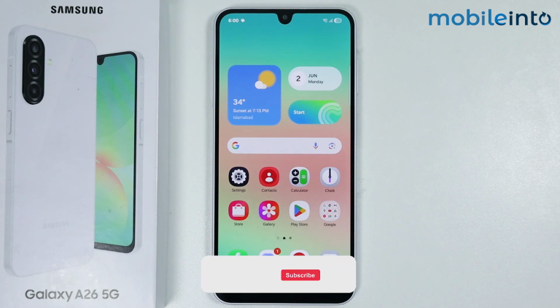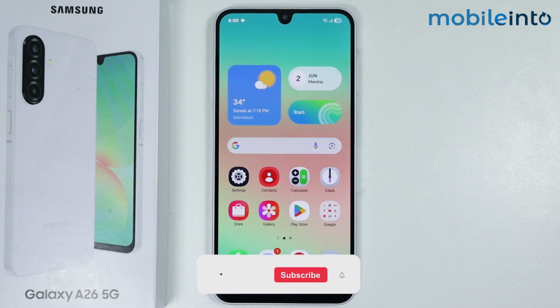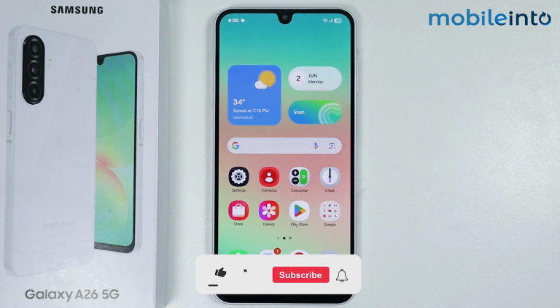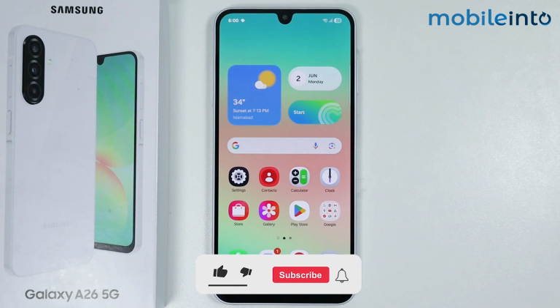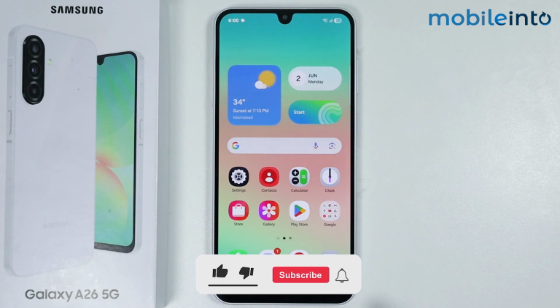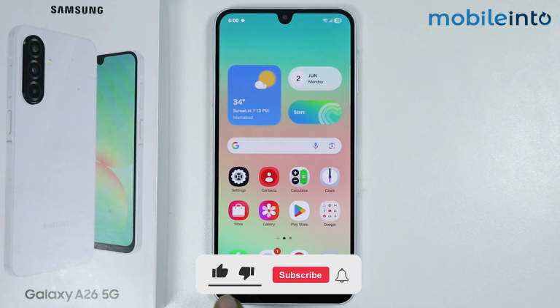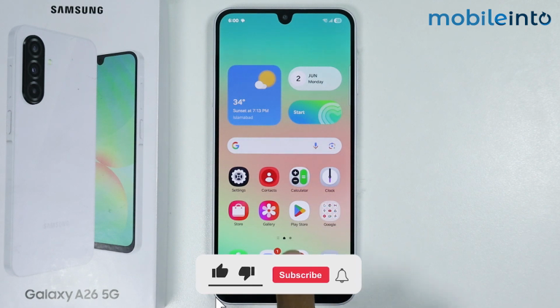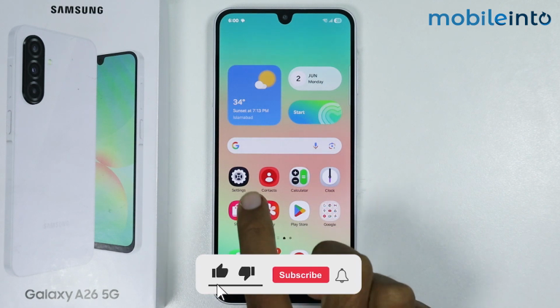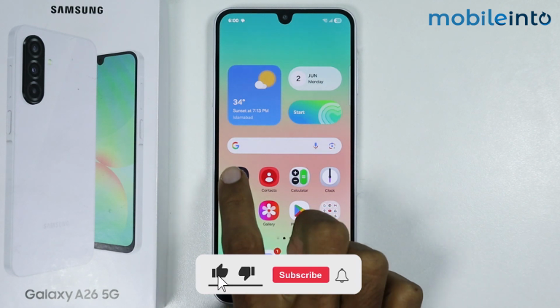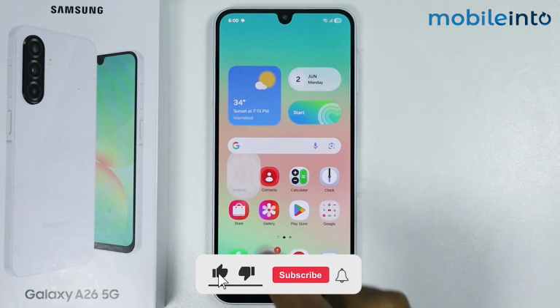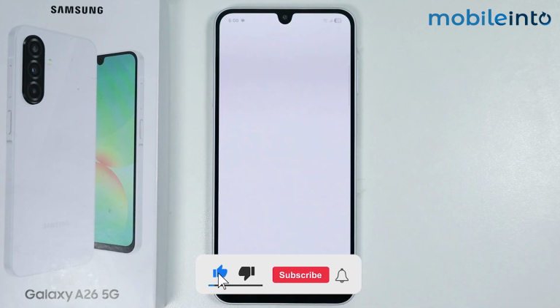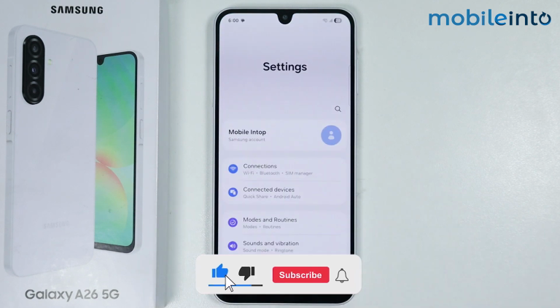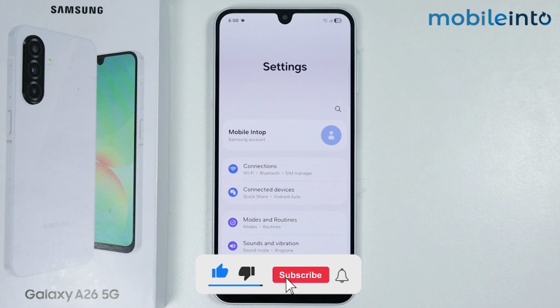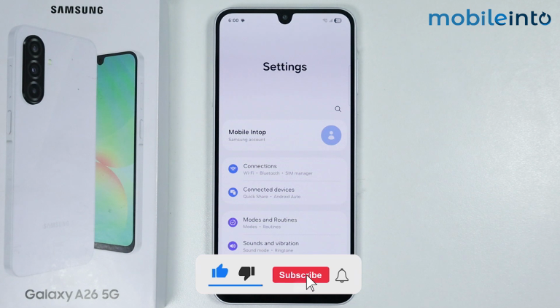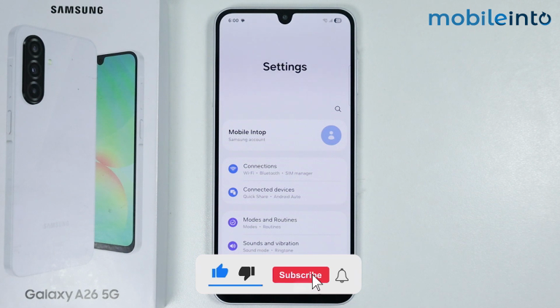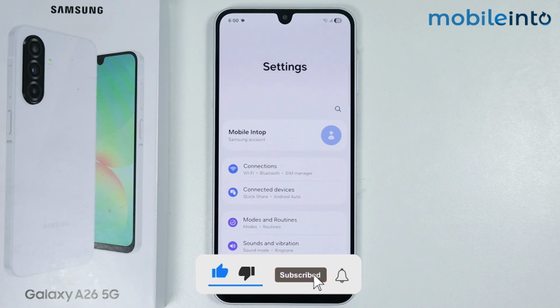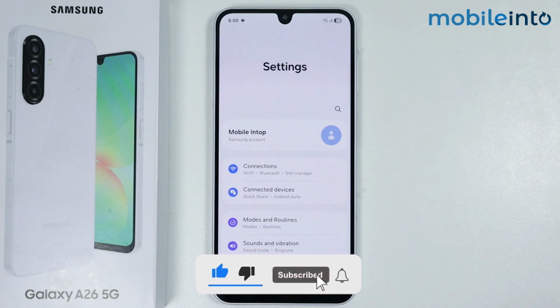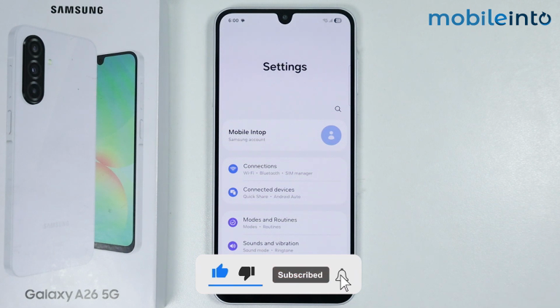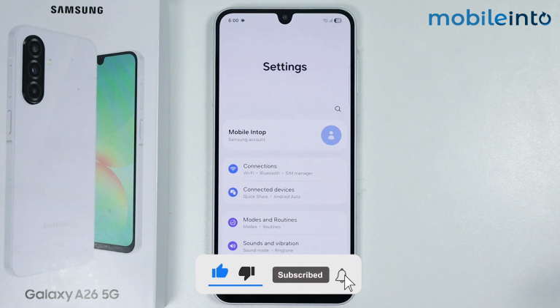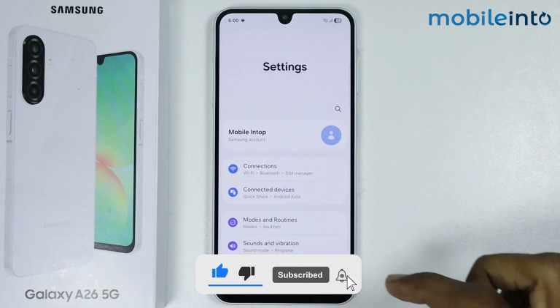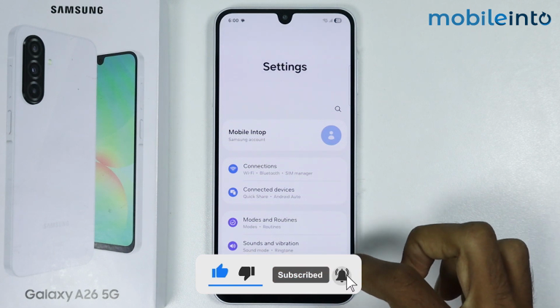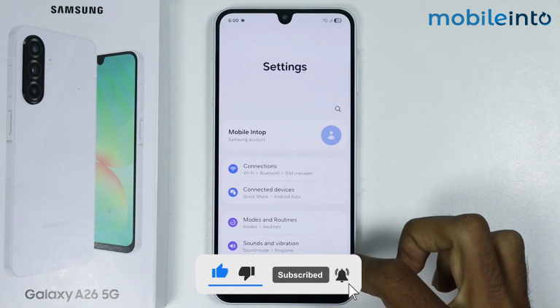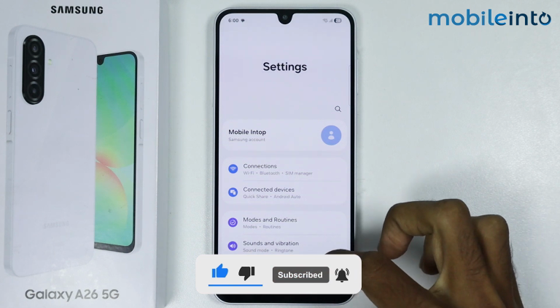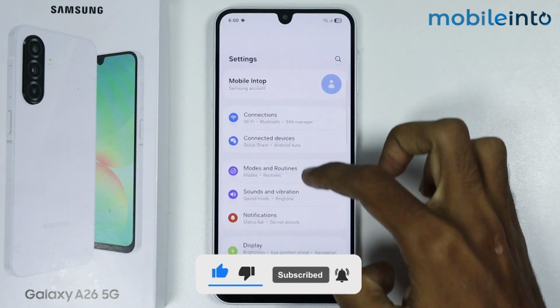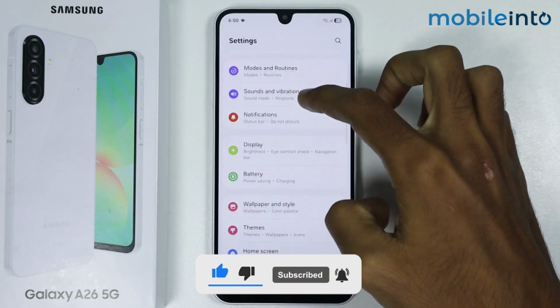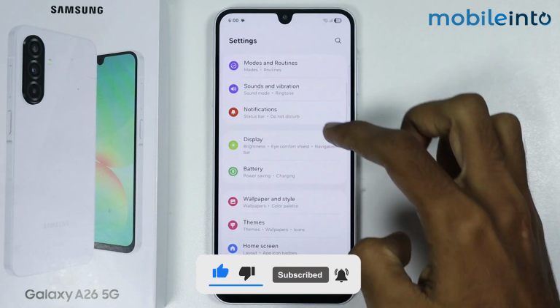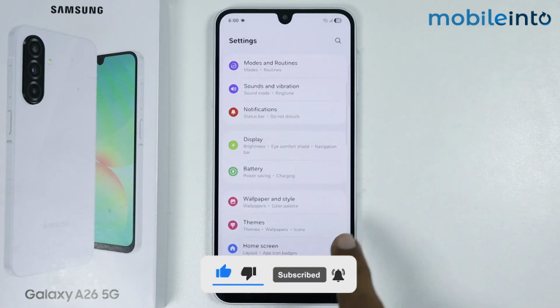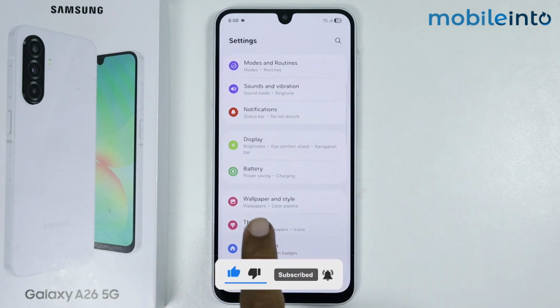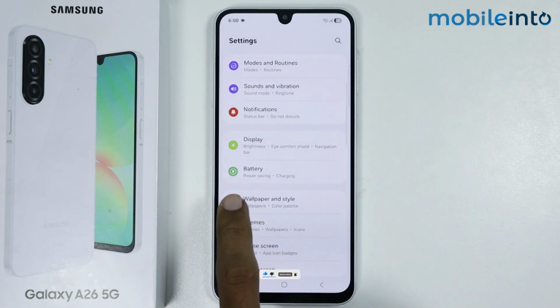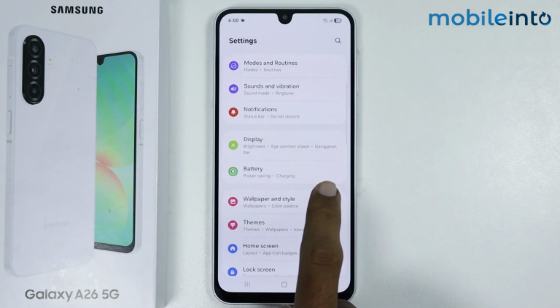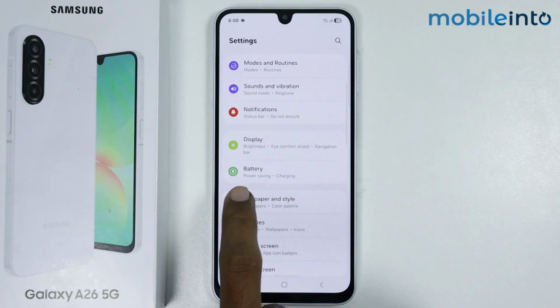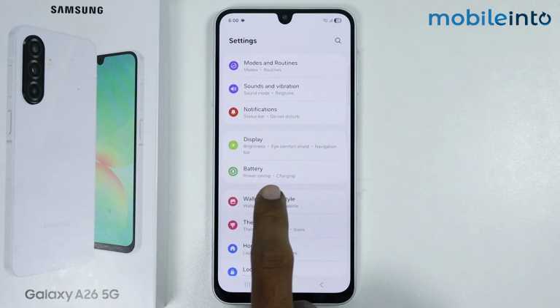Now to do that, just open the settings app on your smartphone. From here, just scroll down and tap on battery.